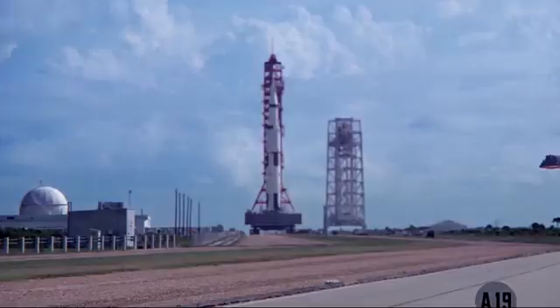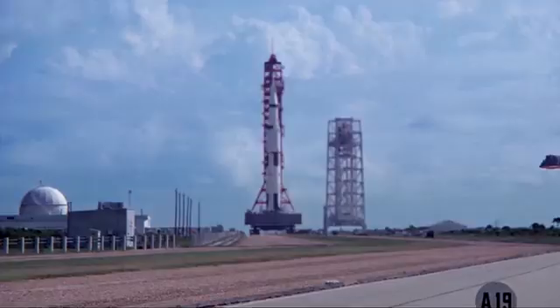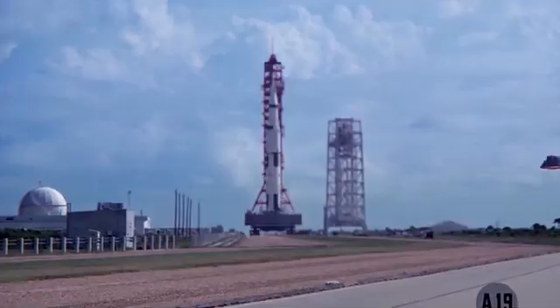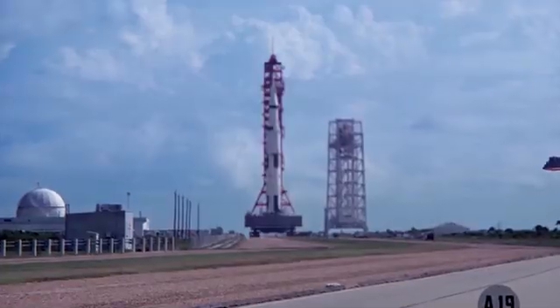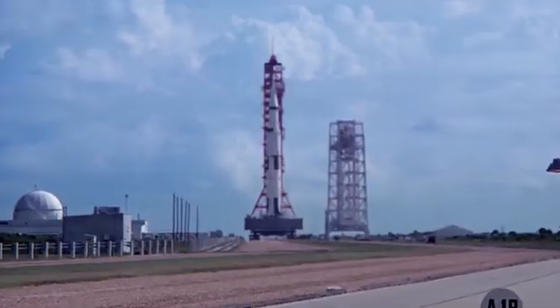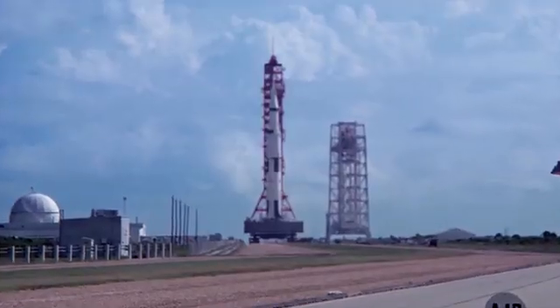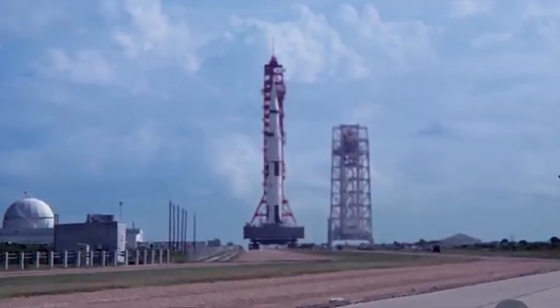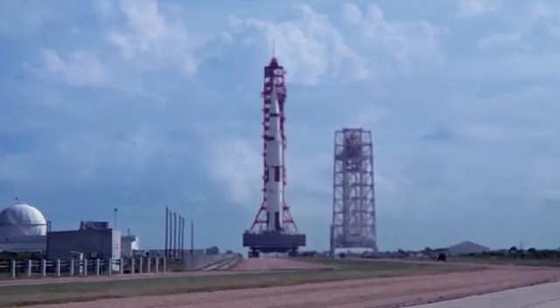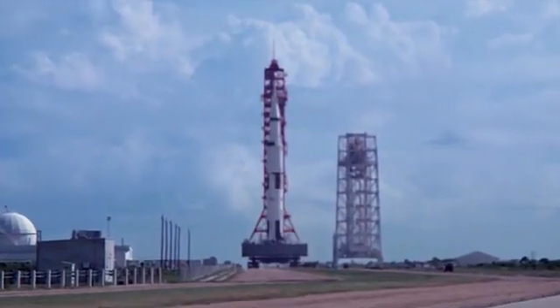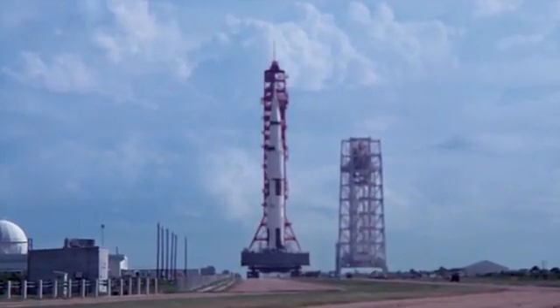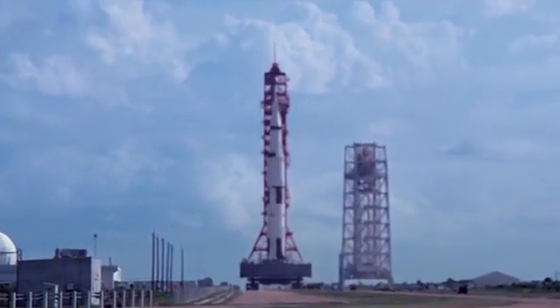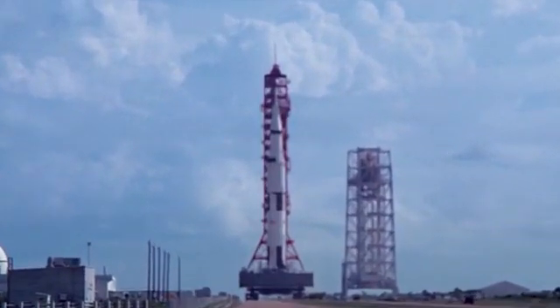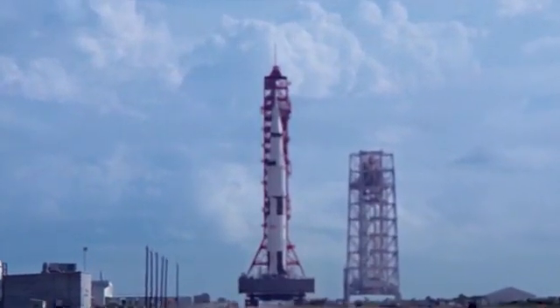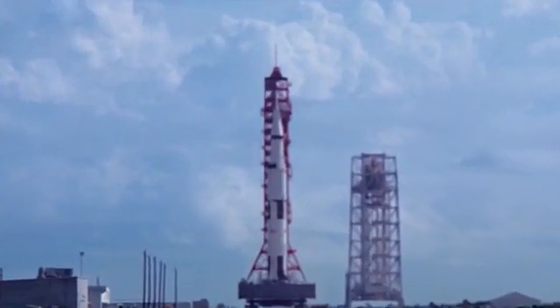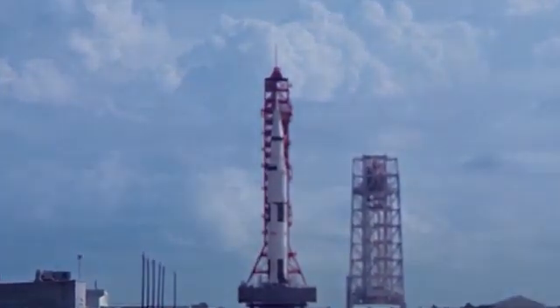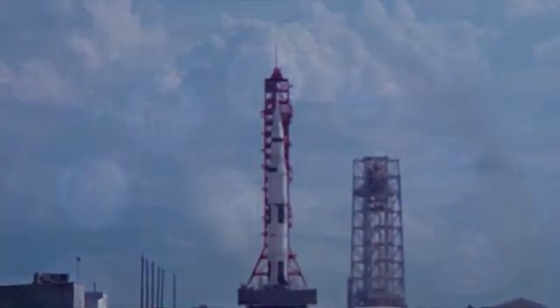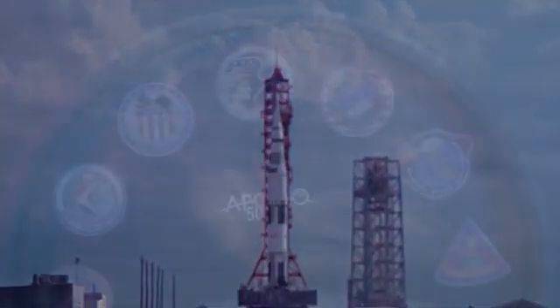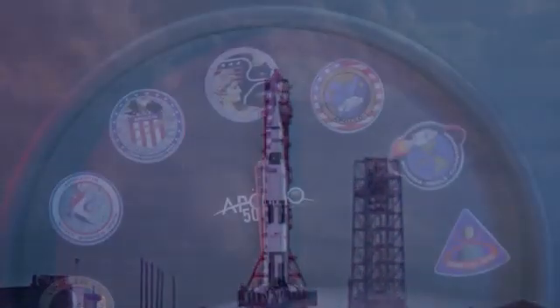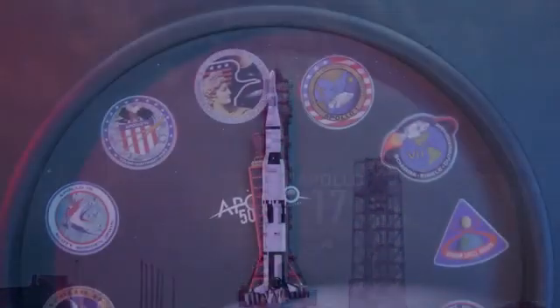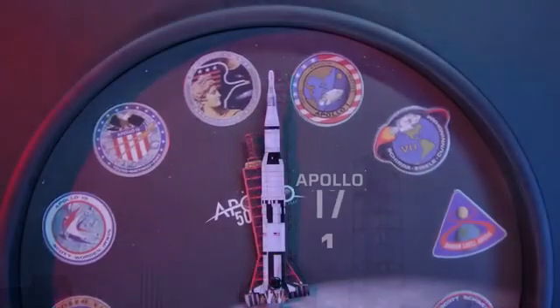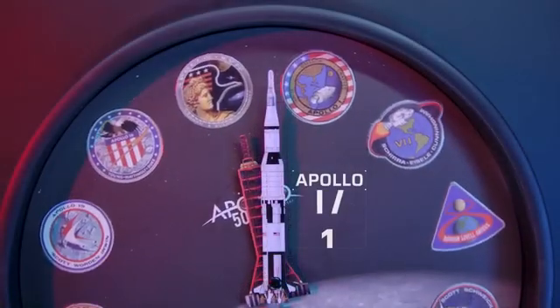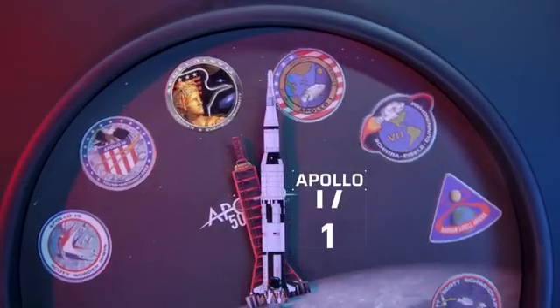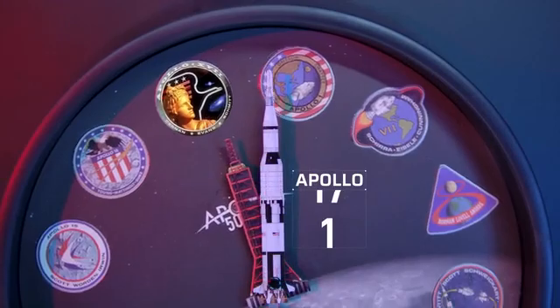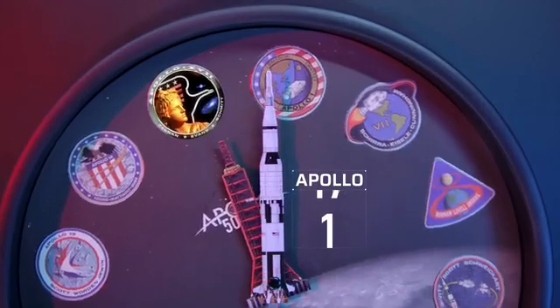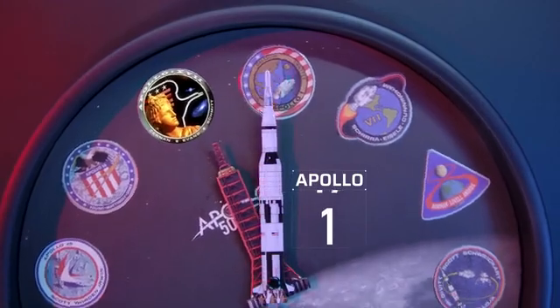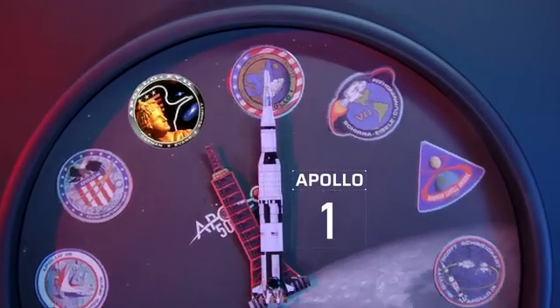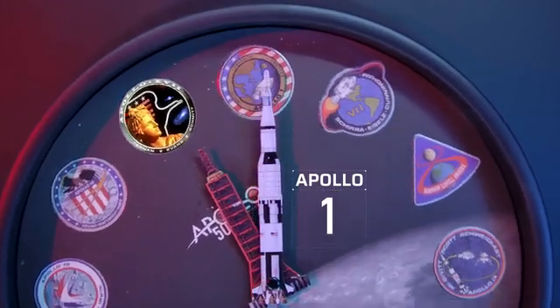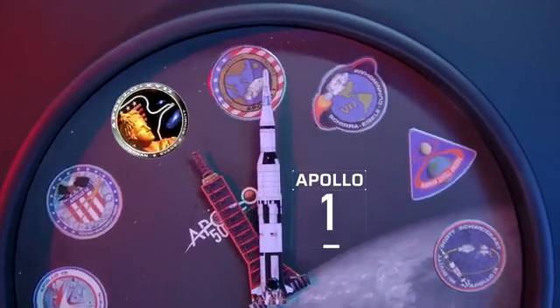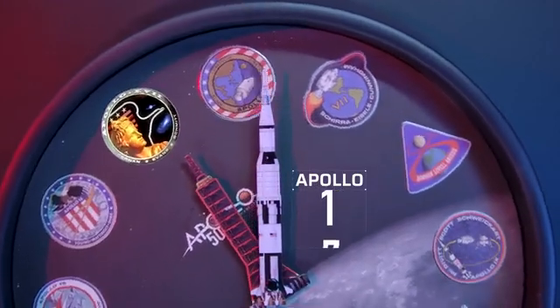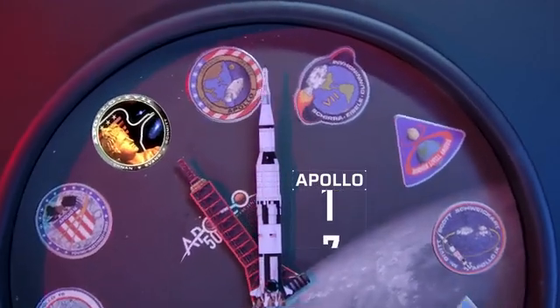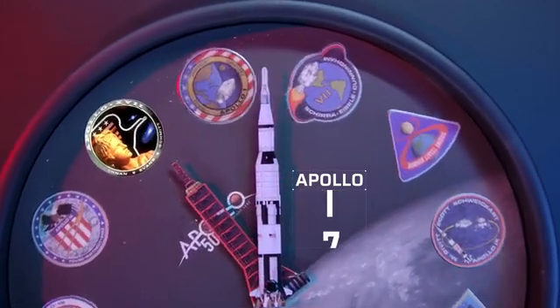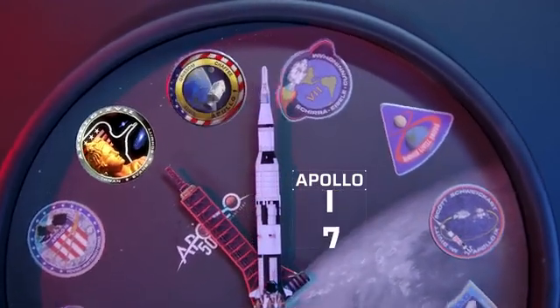The inspiration of the clock comes from the Apollo program, and every detail comes from these historic events.